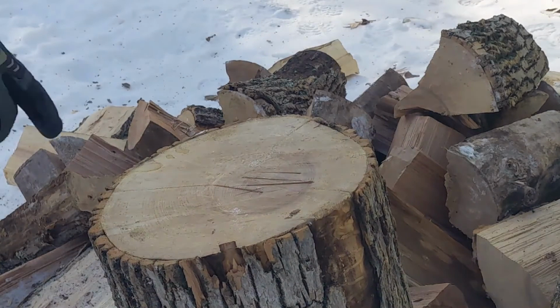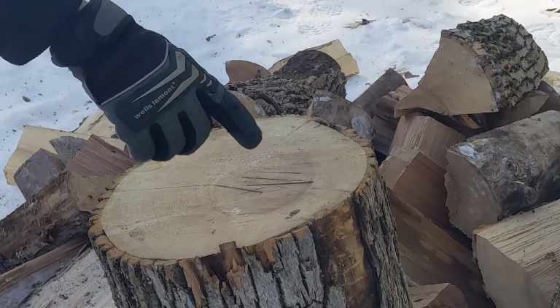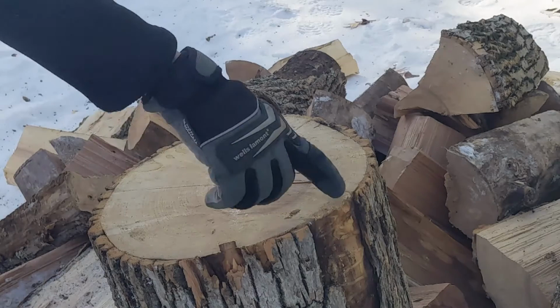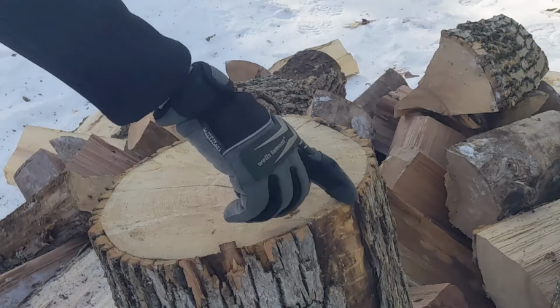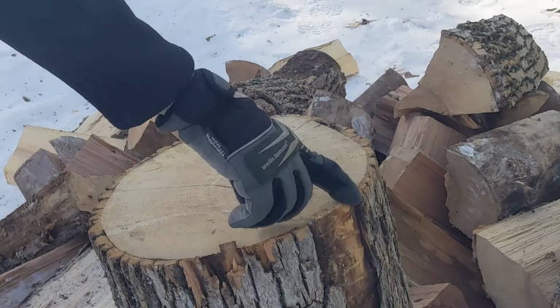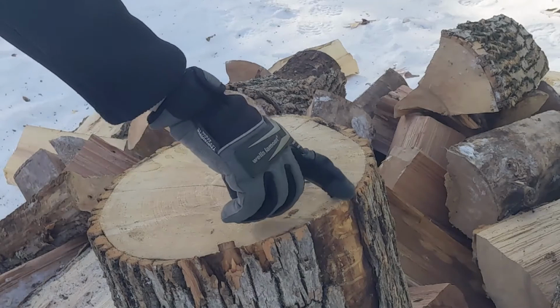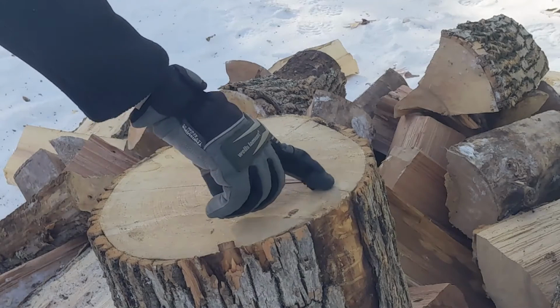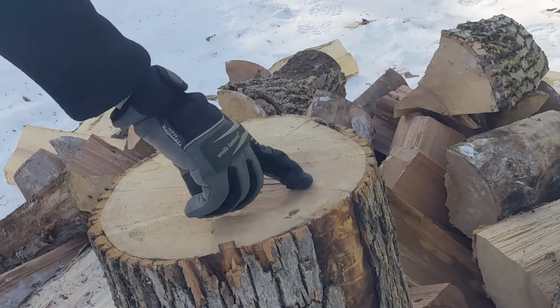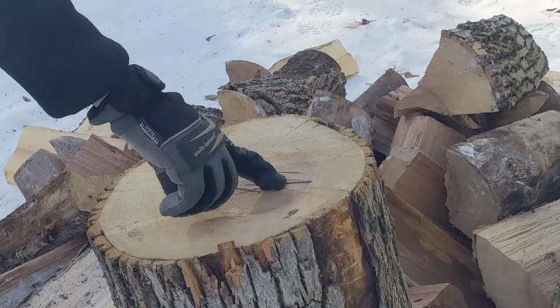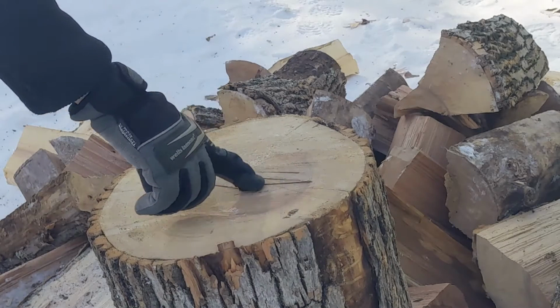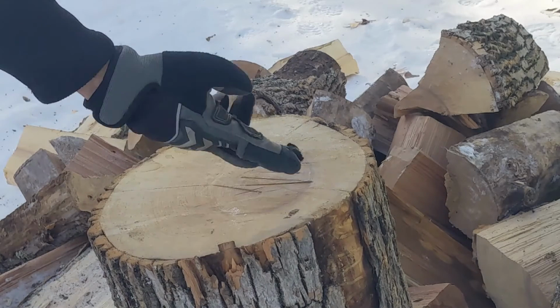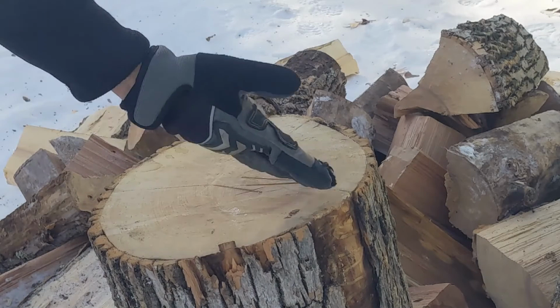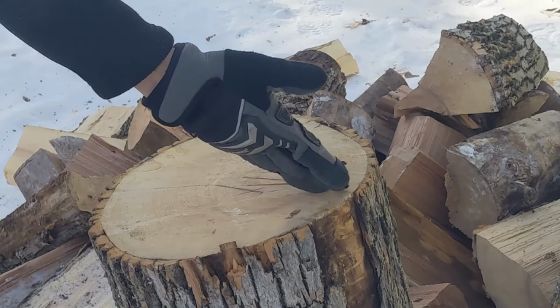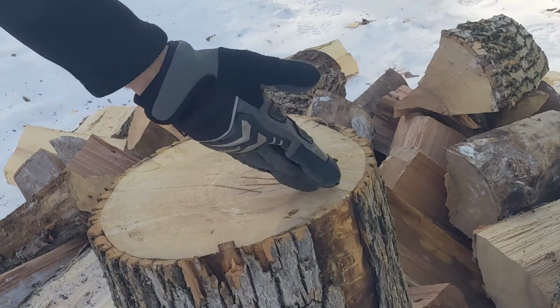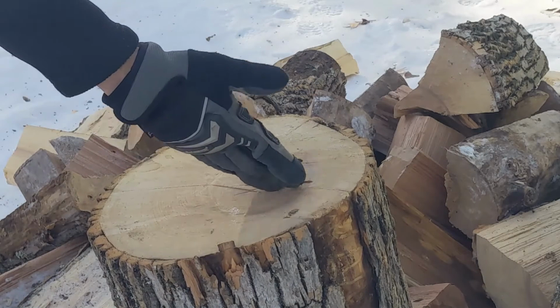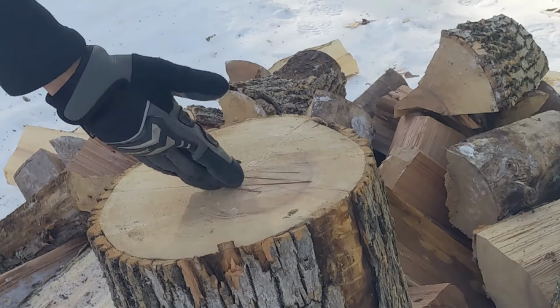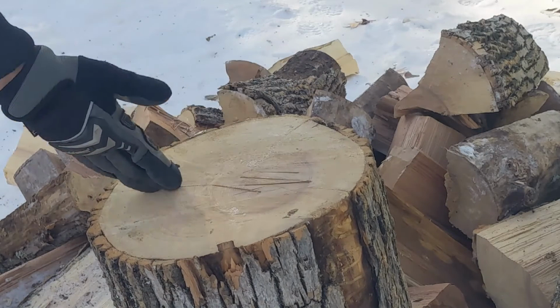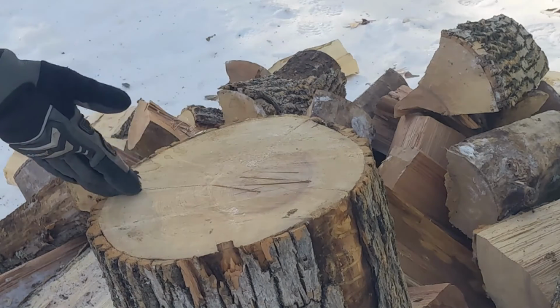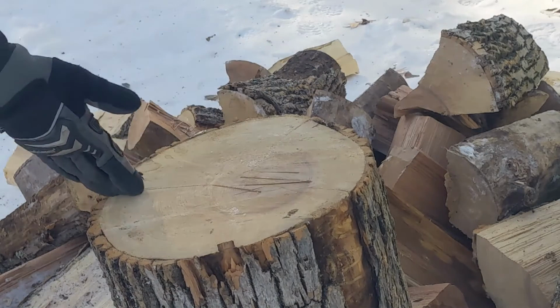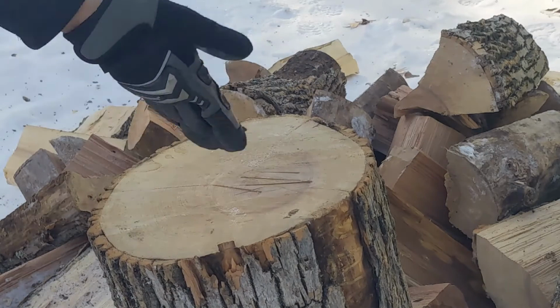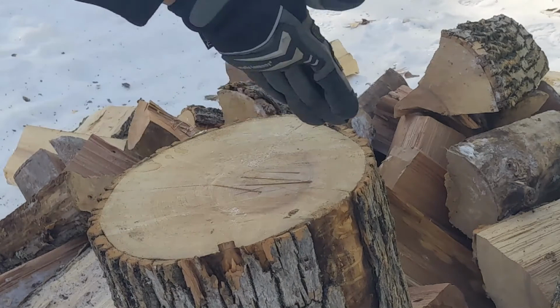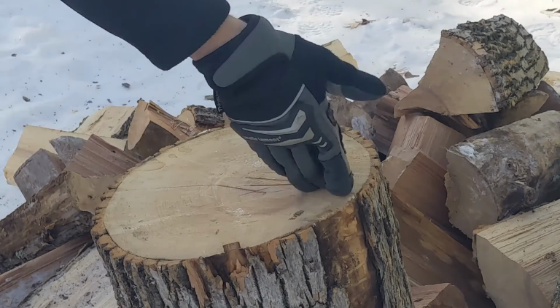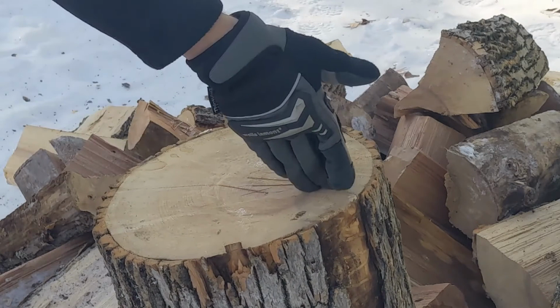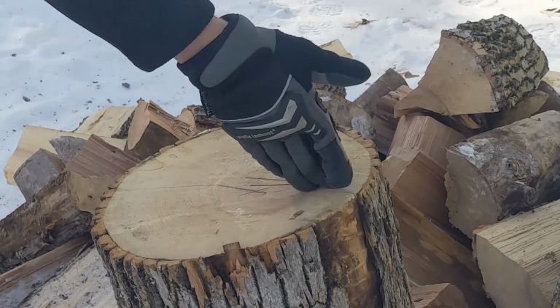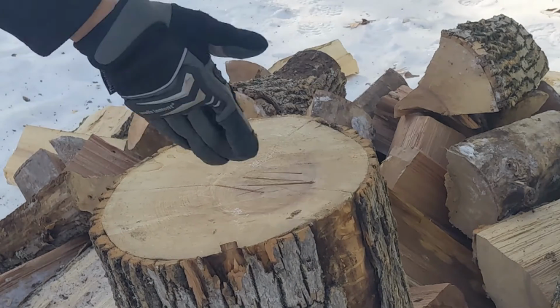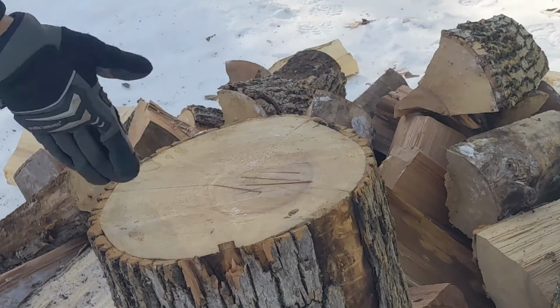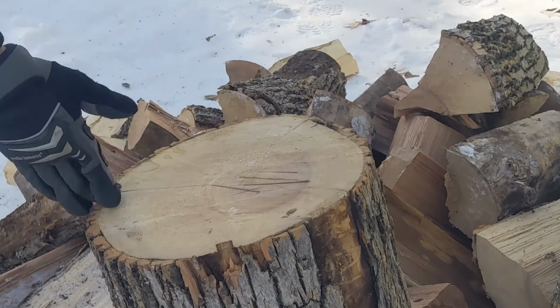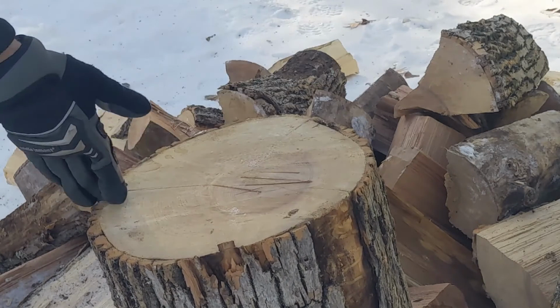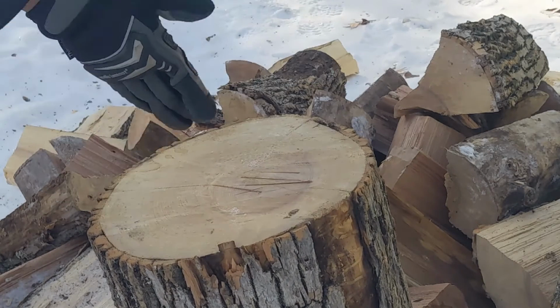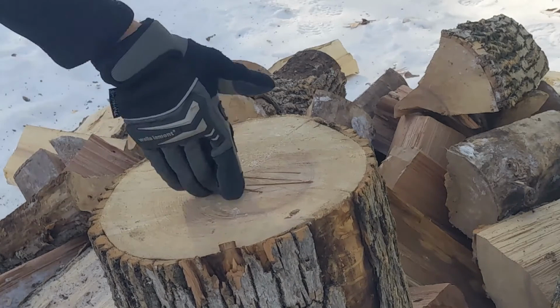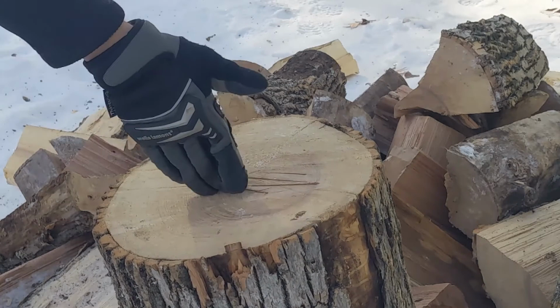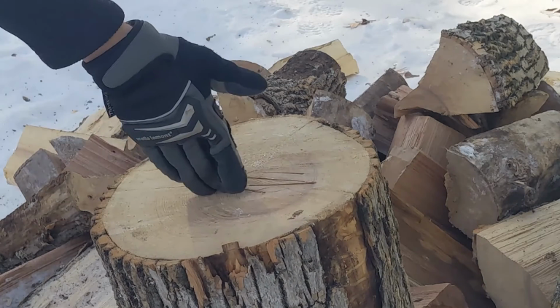See how that crack came in here. So we're just going to work along that crack — side, side, center.